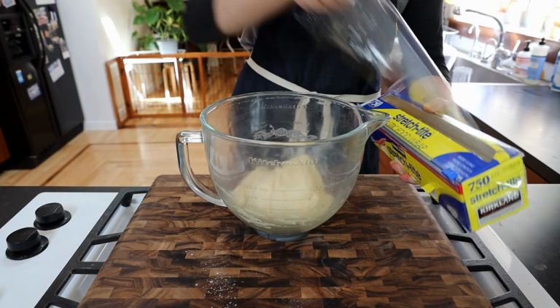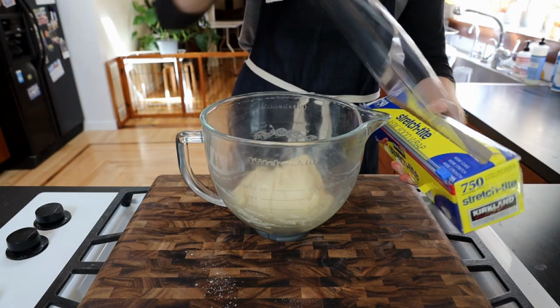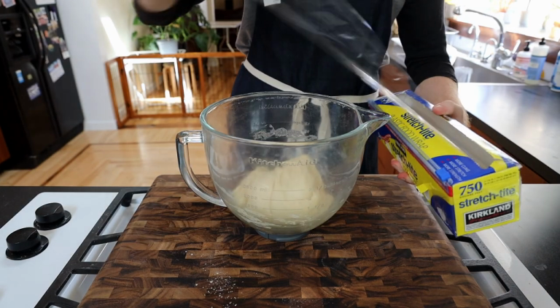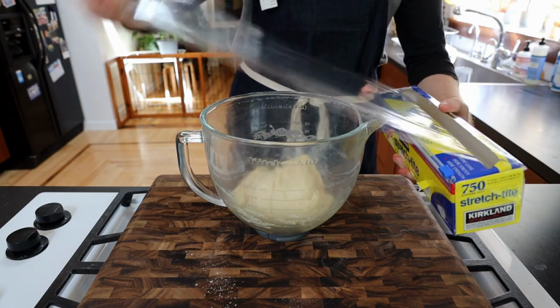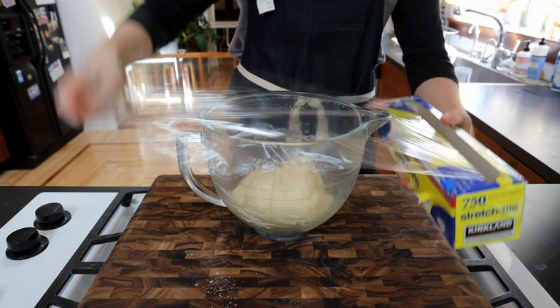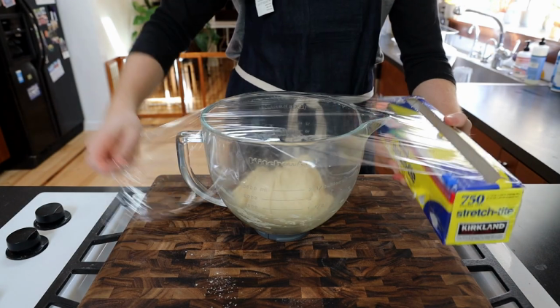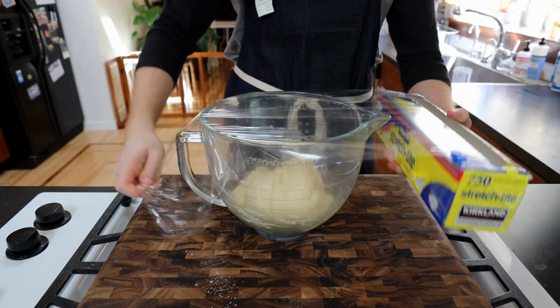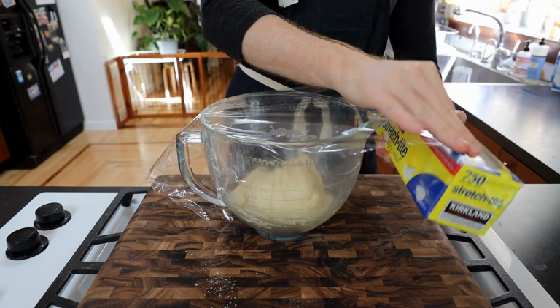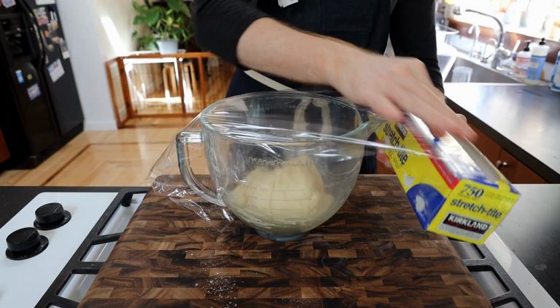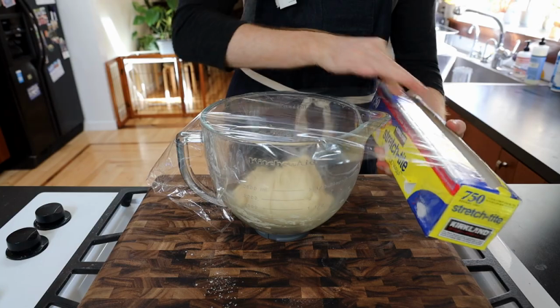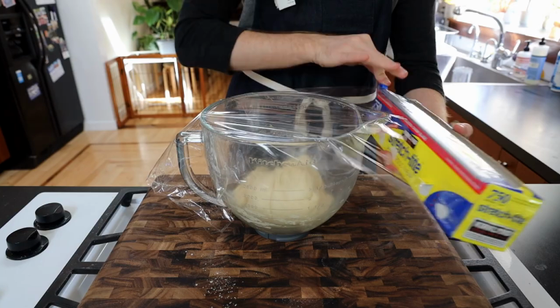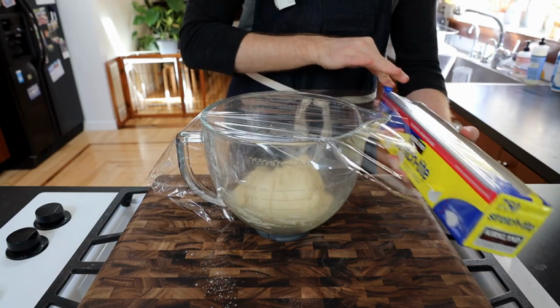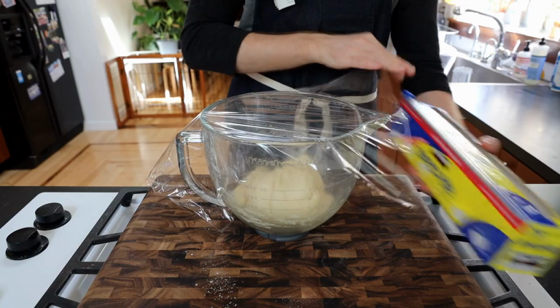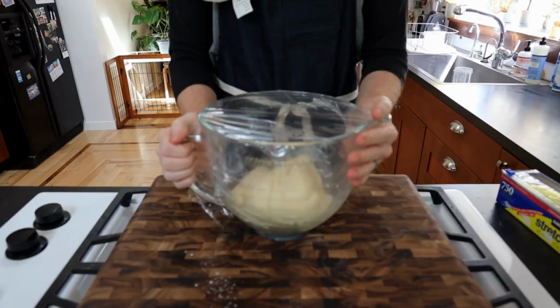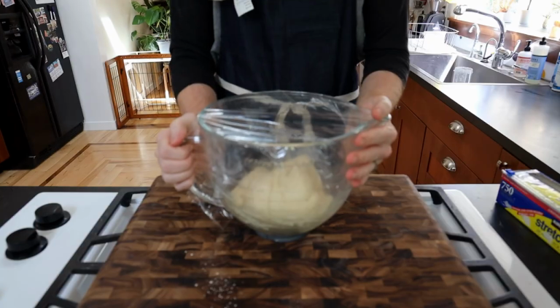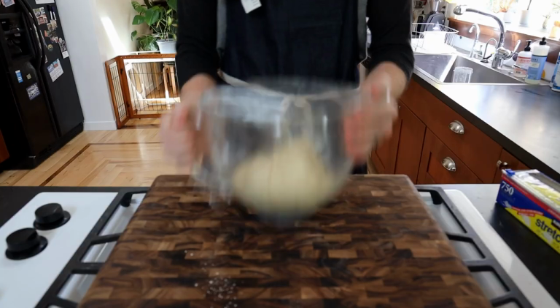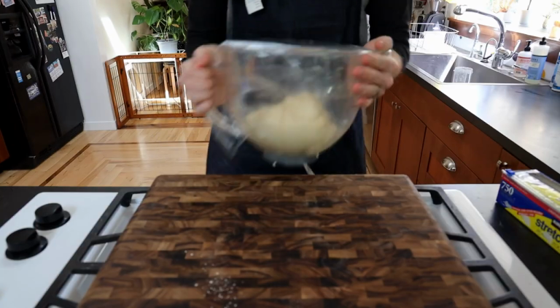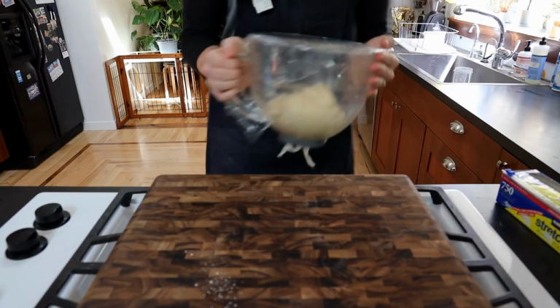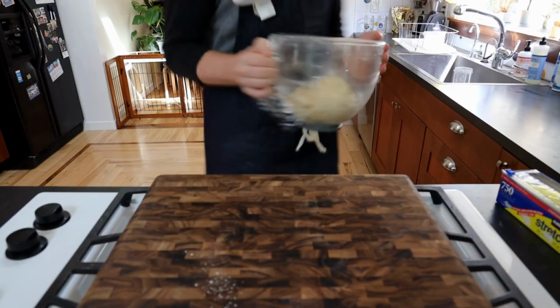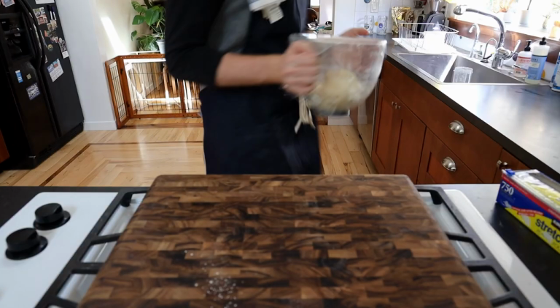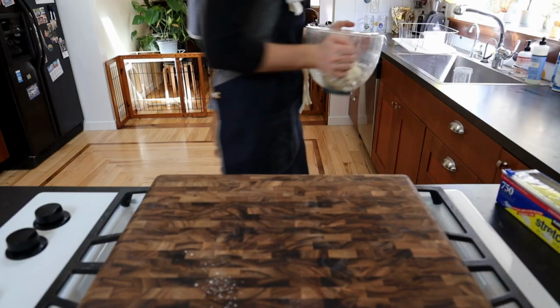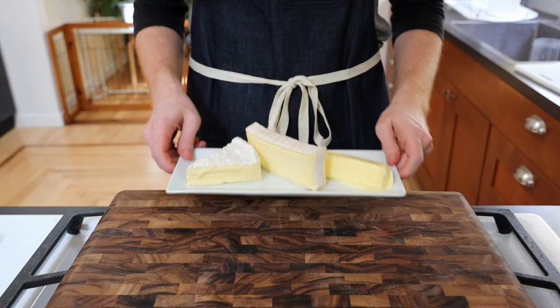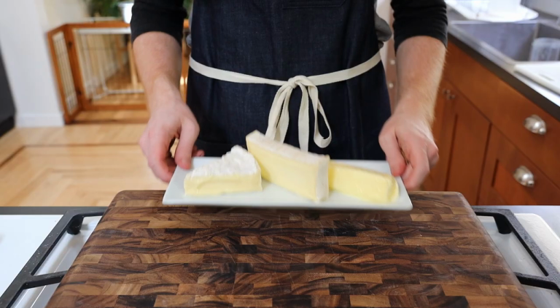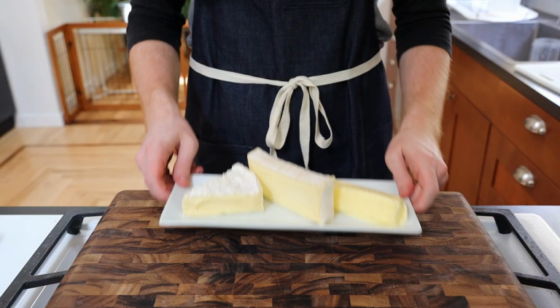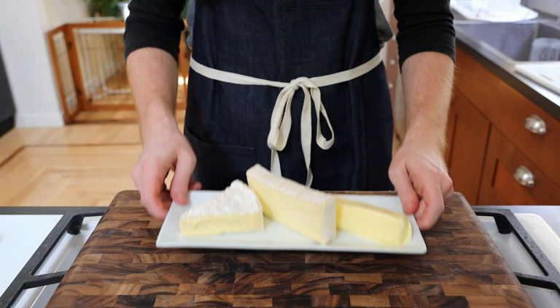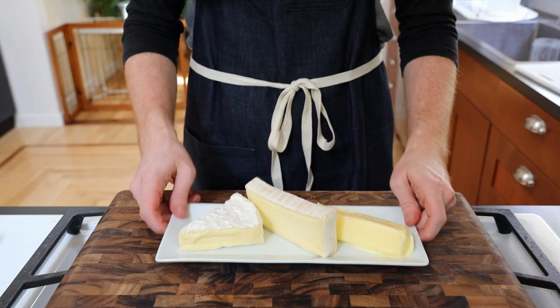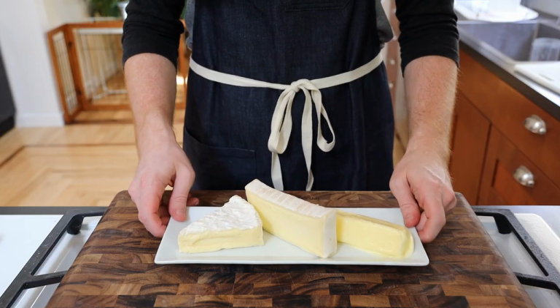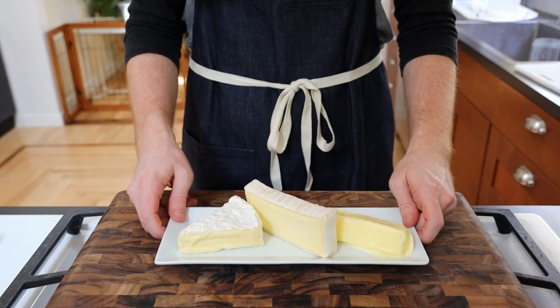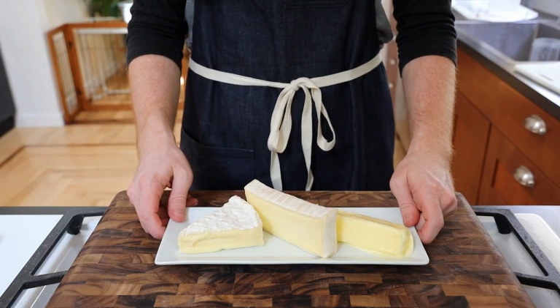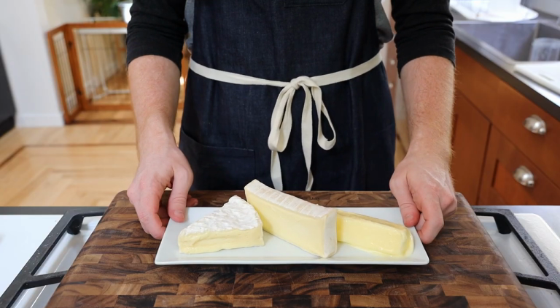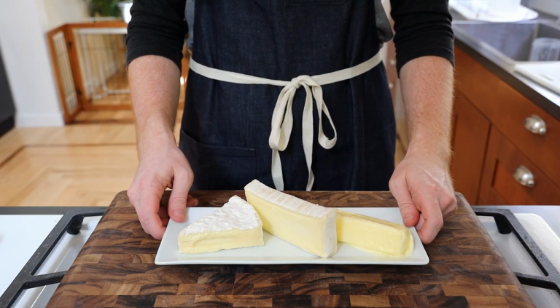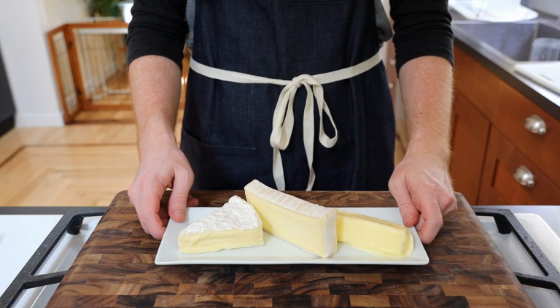Cover and set aside to rise for about 1 hour. While the dough rises, let's make our Obutzda.